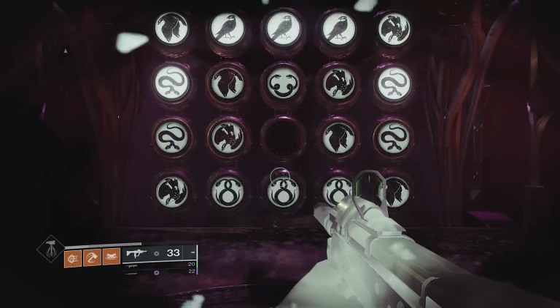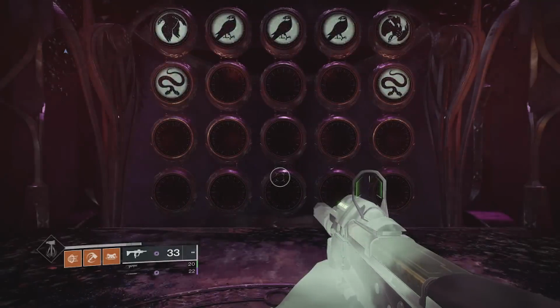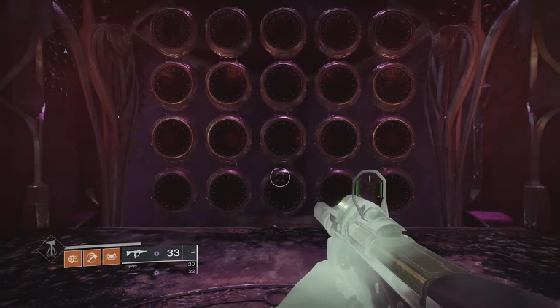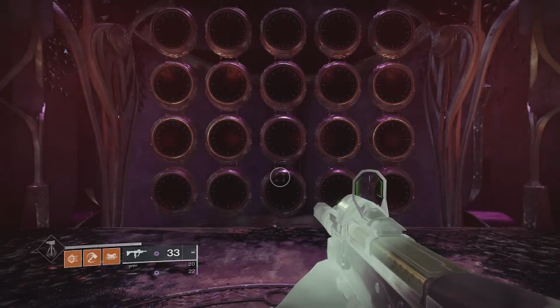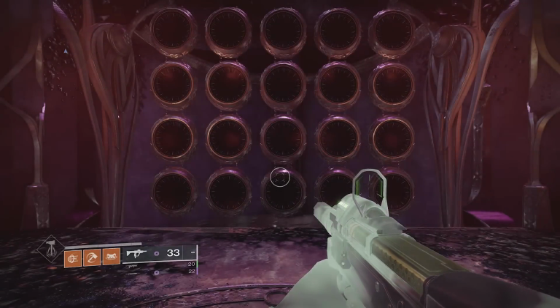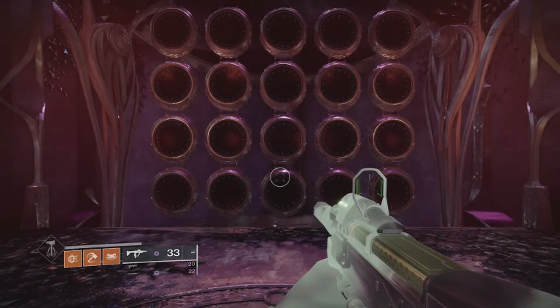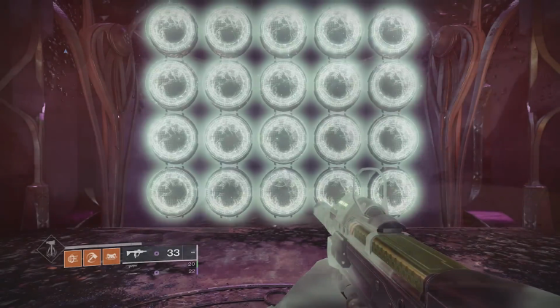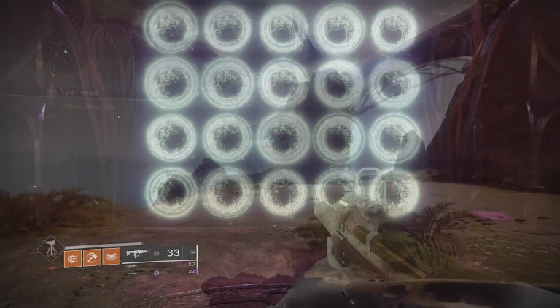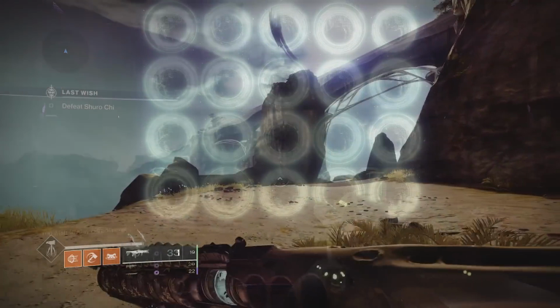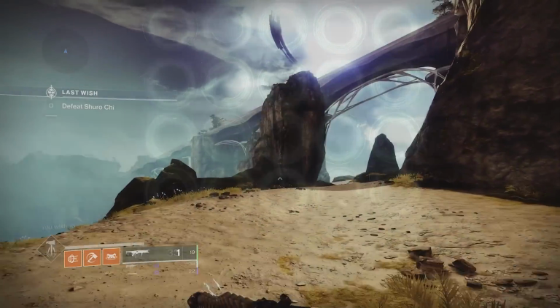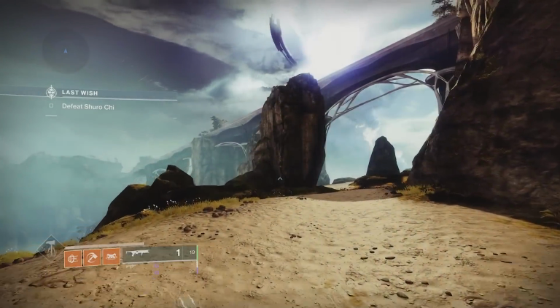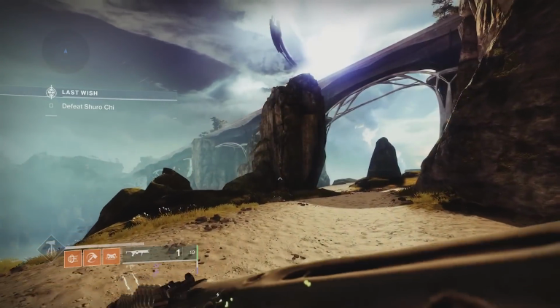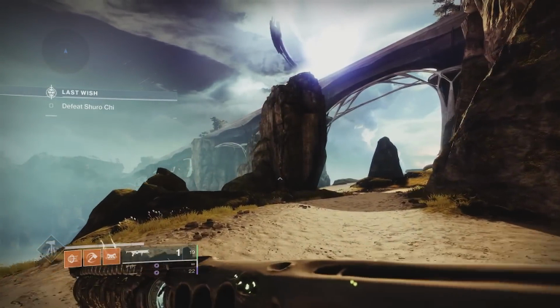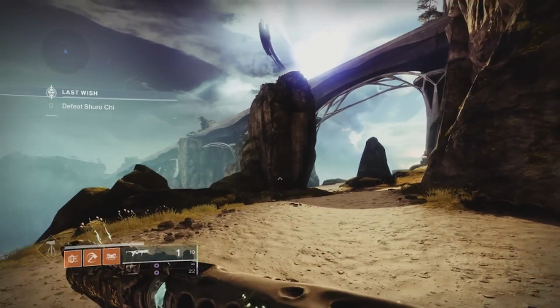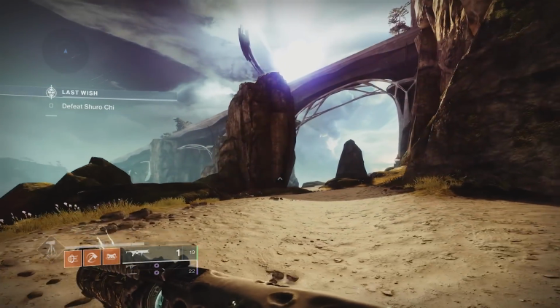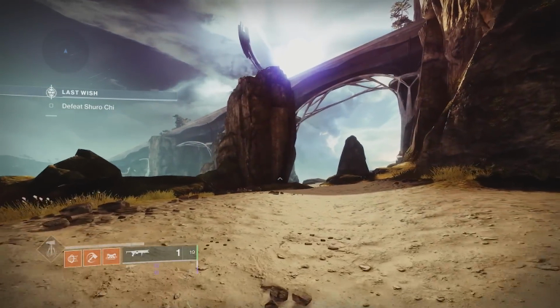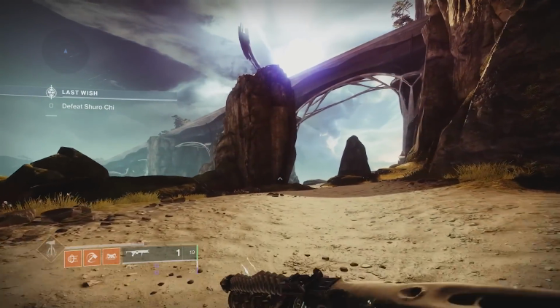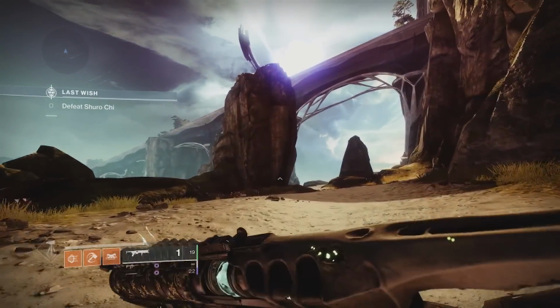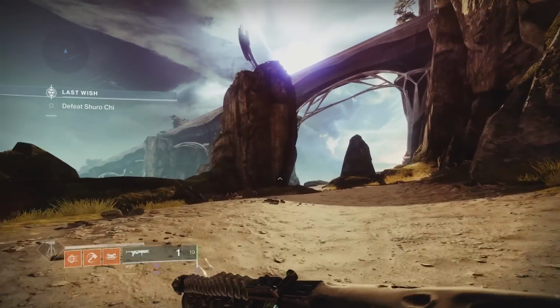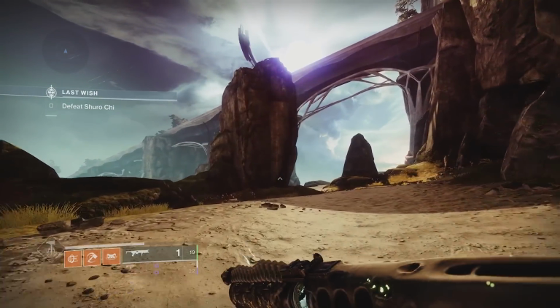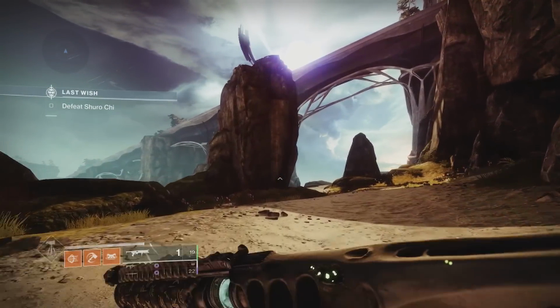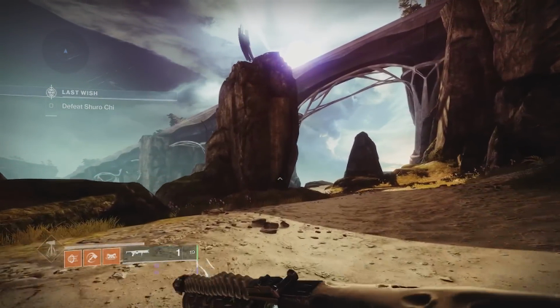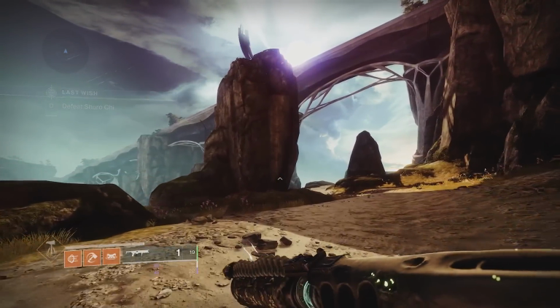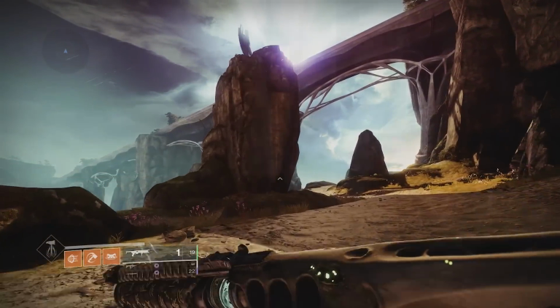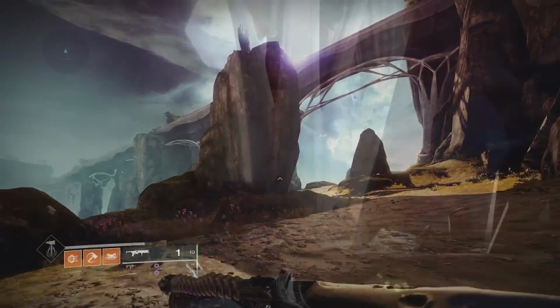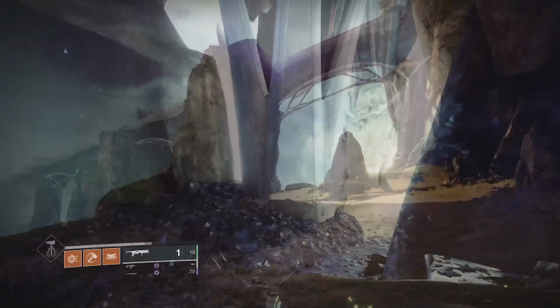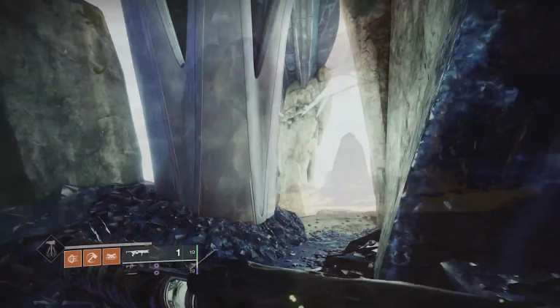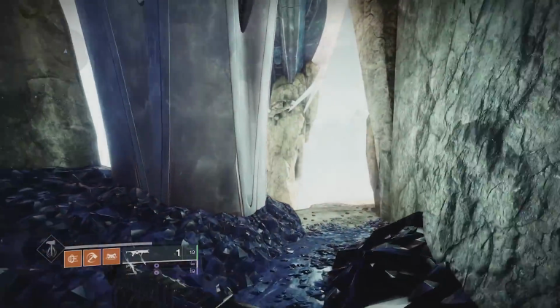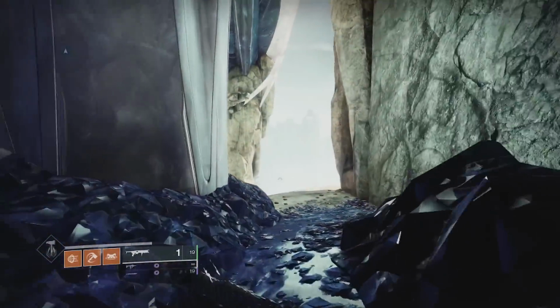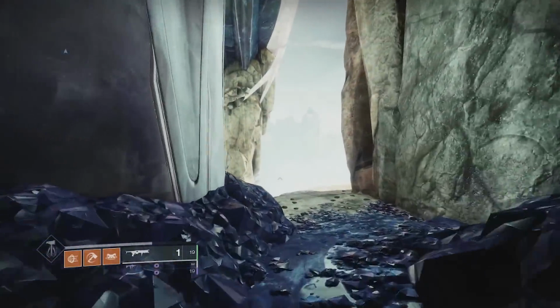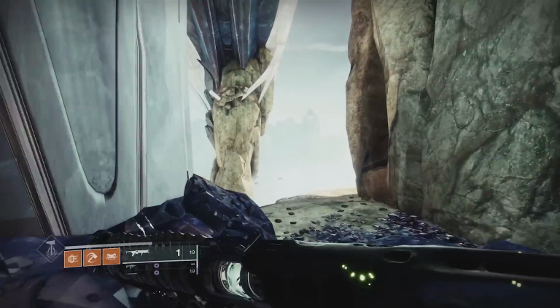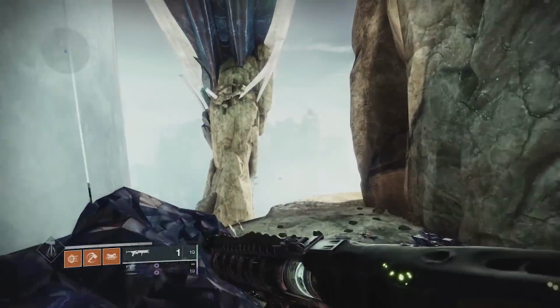If you're a solo player, you can actually access one of the secret chests through the Shurochi checkpoint — use the wish at the wishing wall and backtrack to the chest that way.